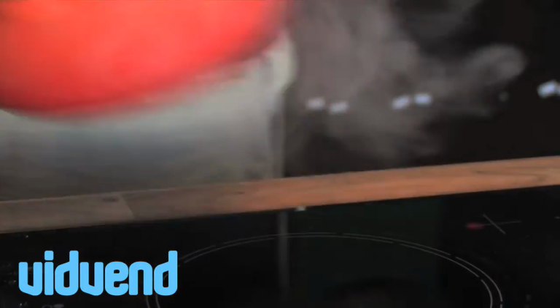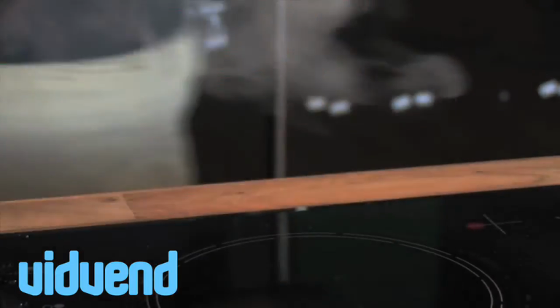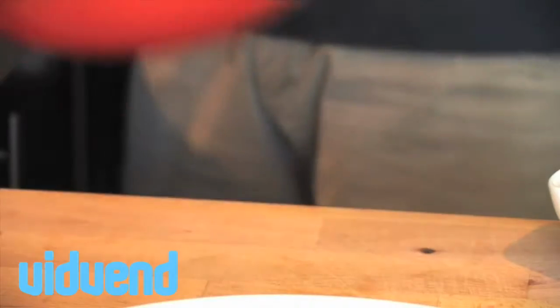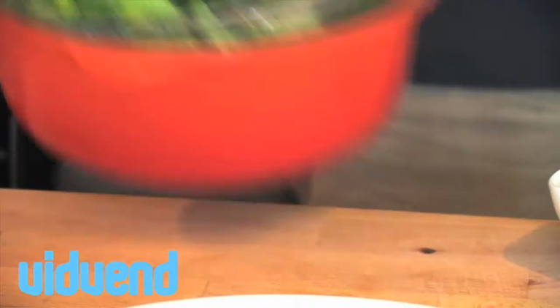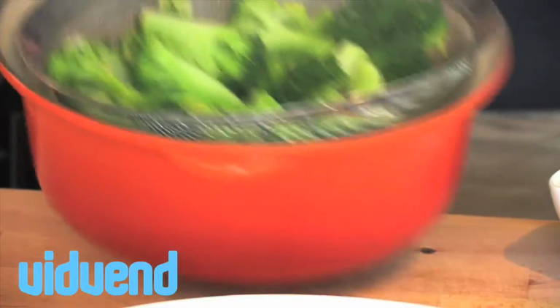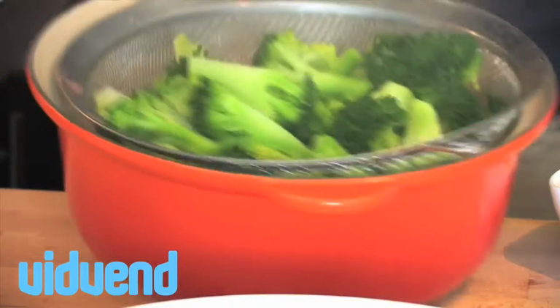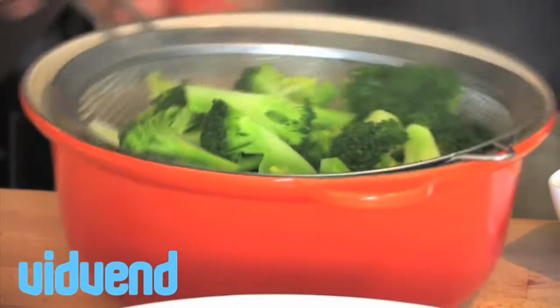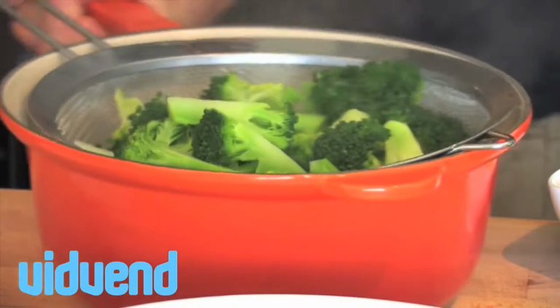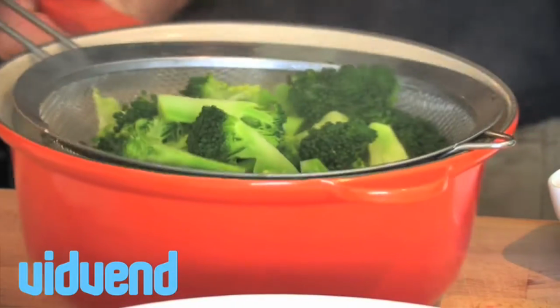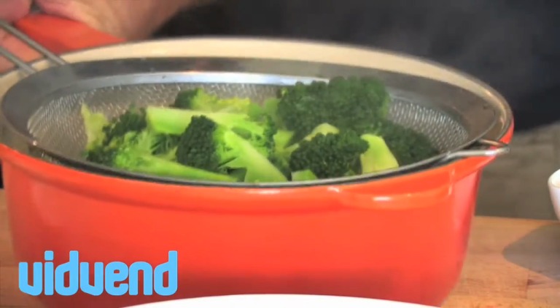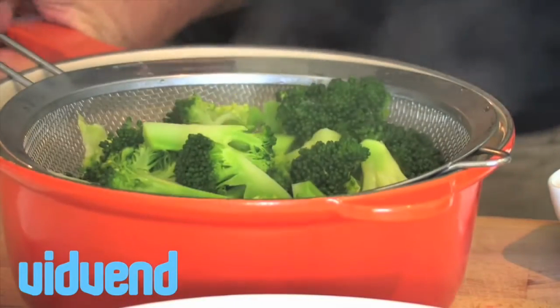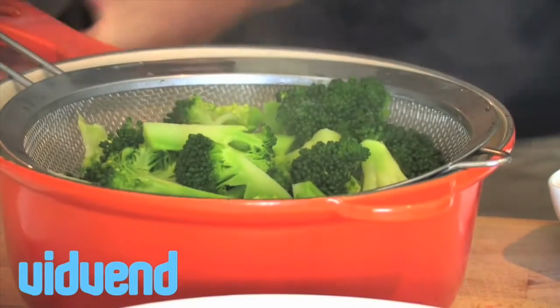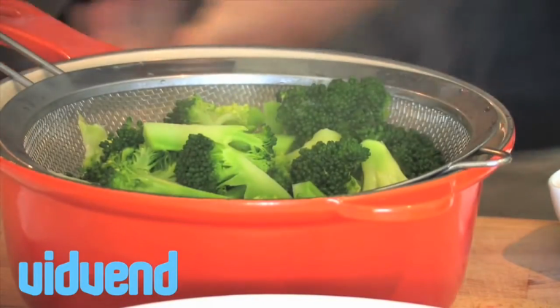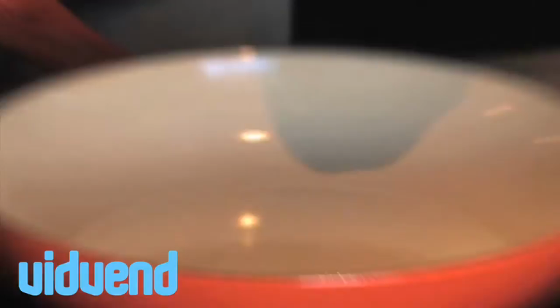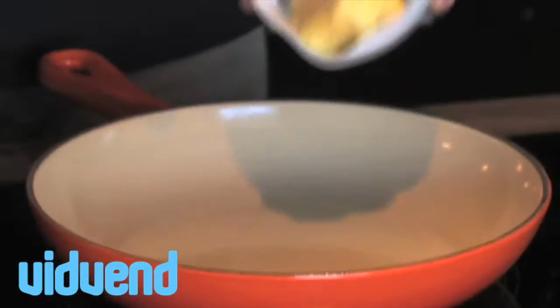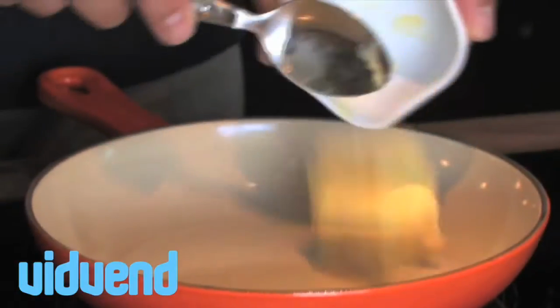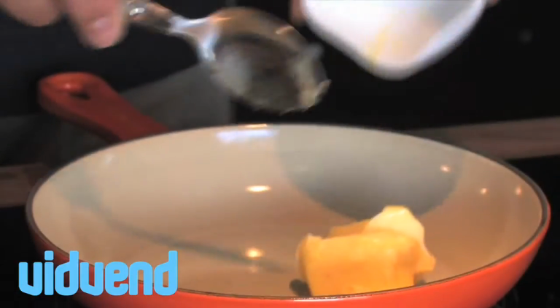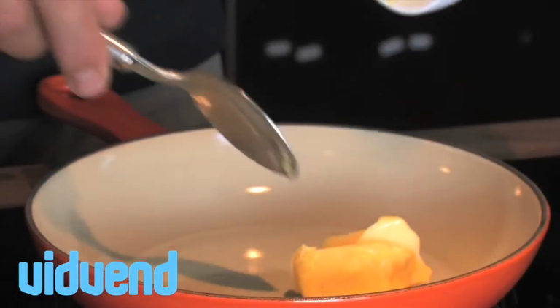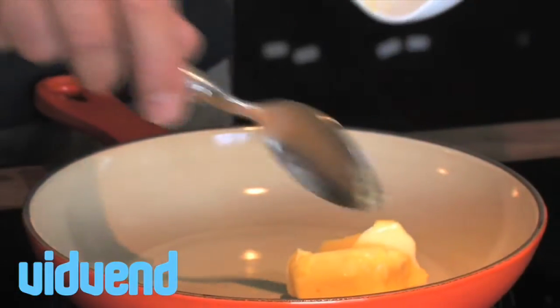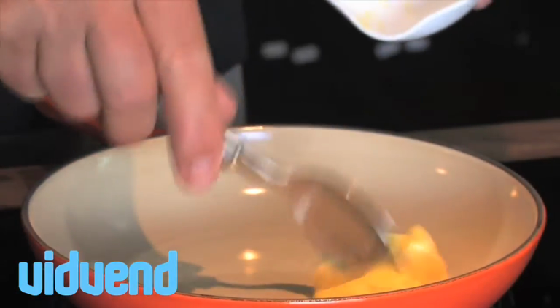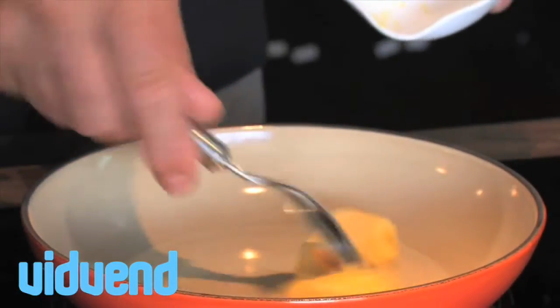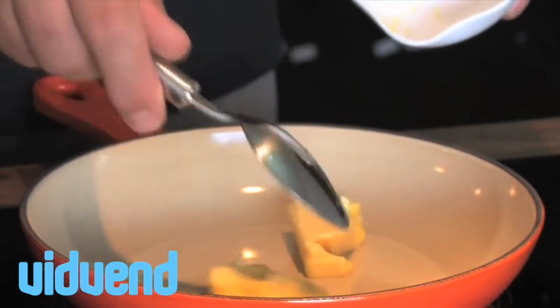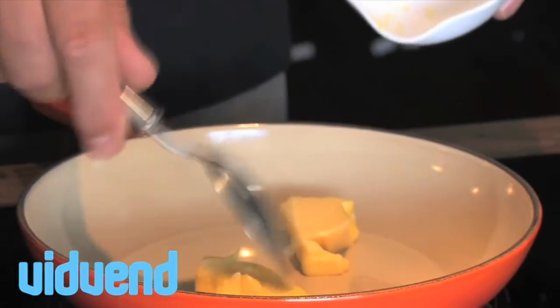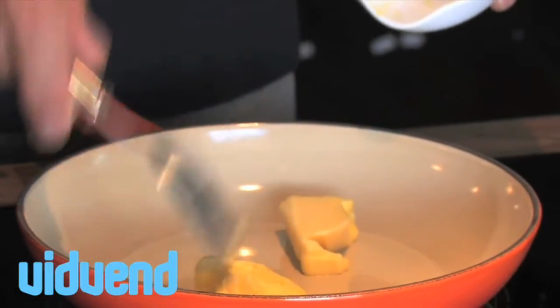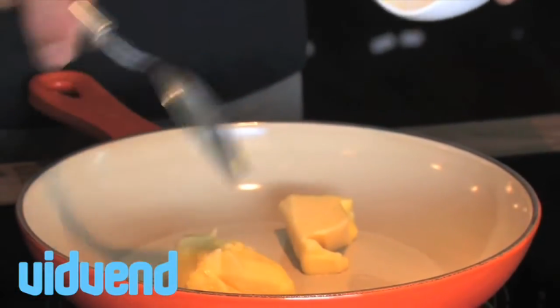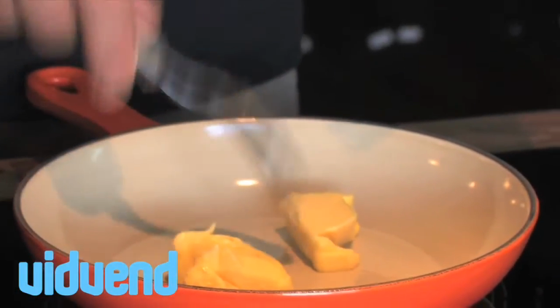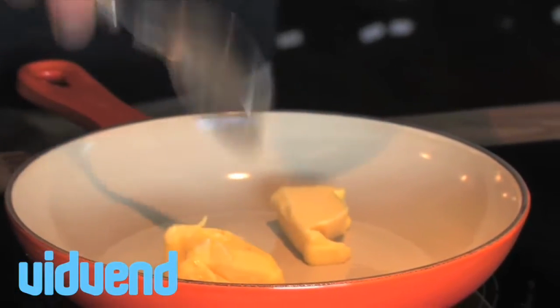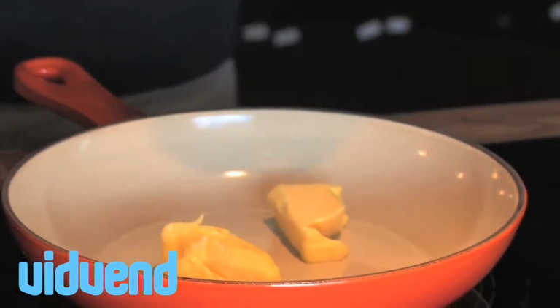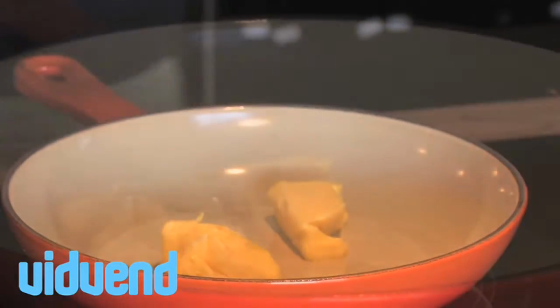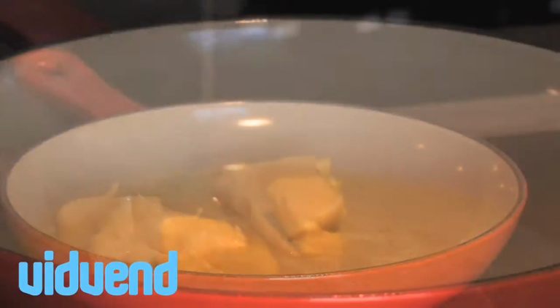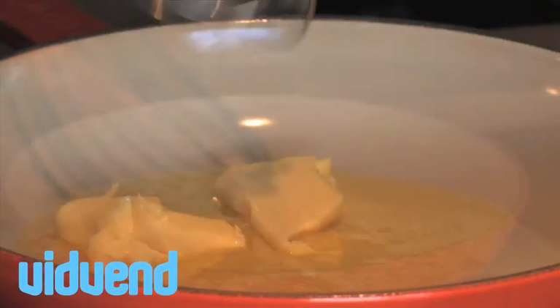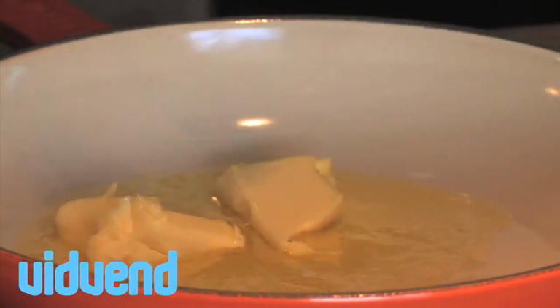What we're going to do is boil it in salted water for literally about a minute and a half, two minutes, so it's nice and green and still has a little crunch to it.